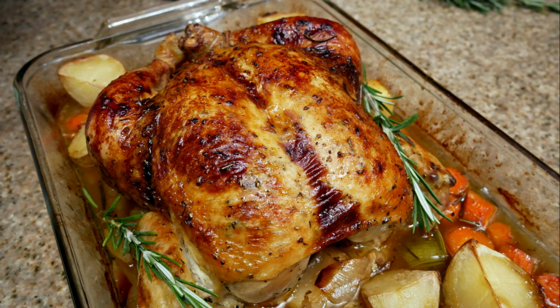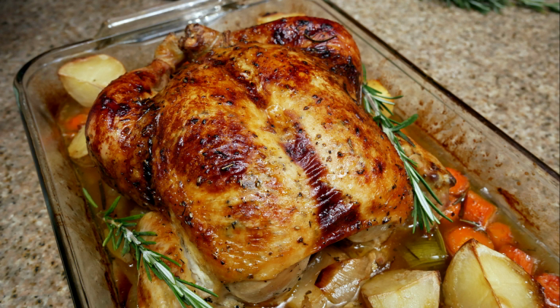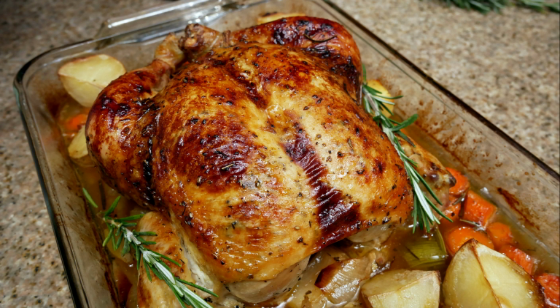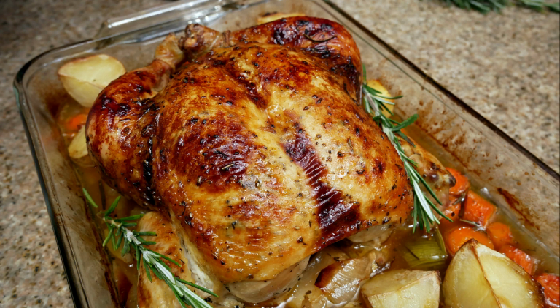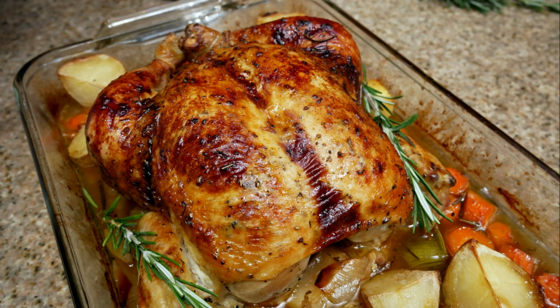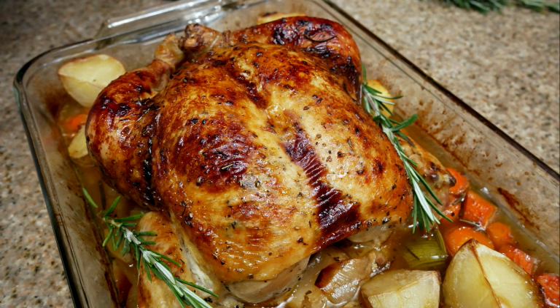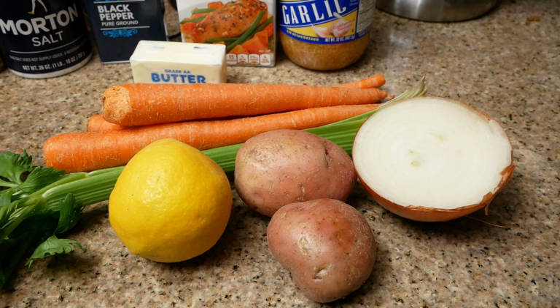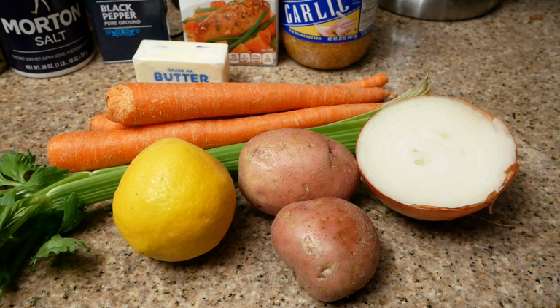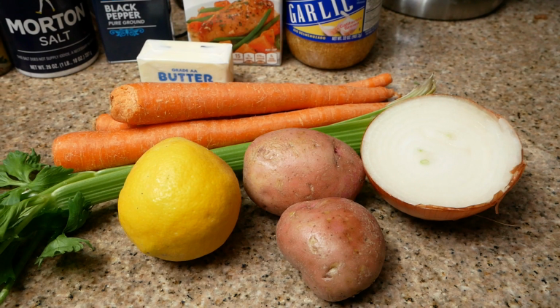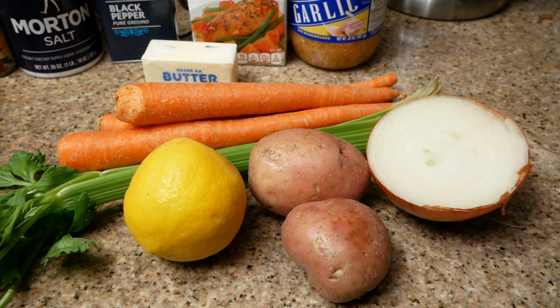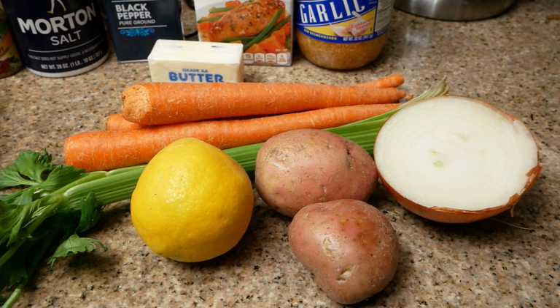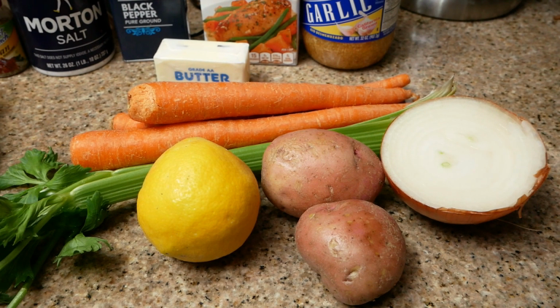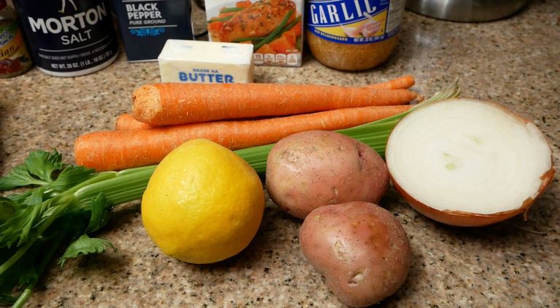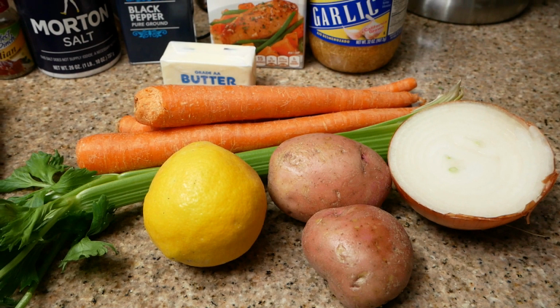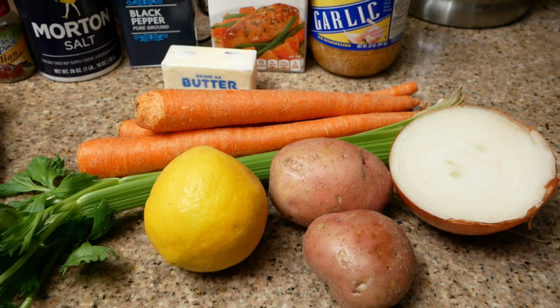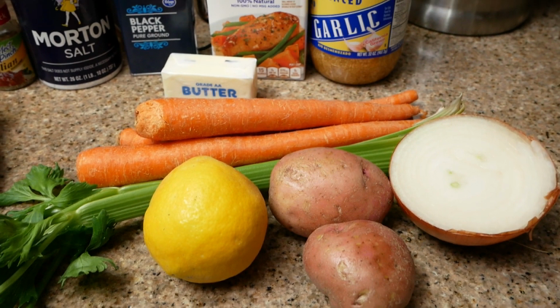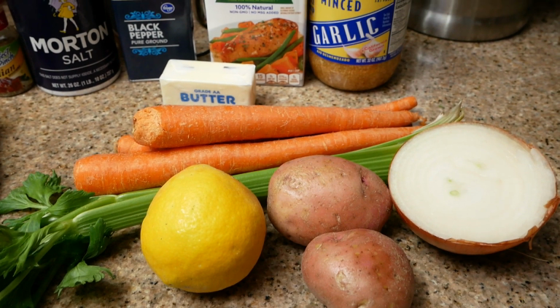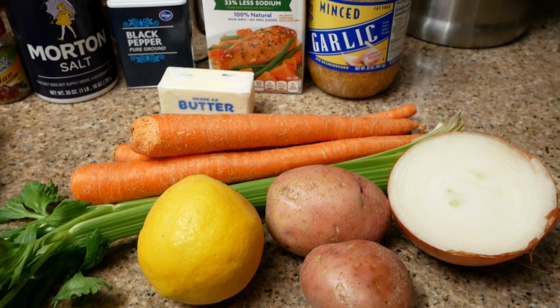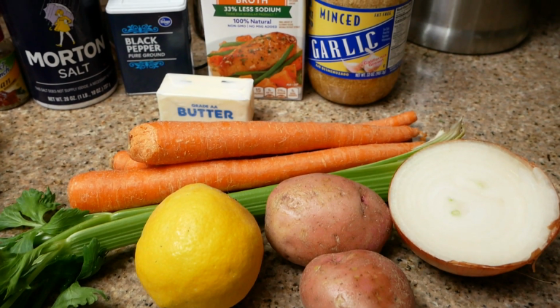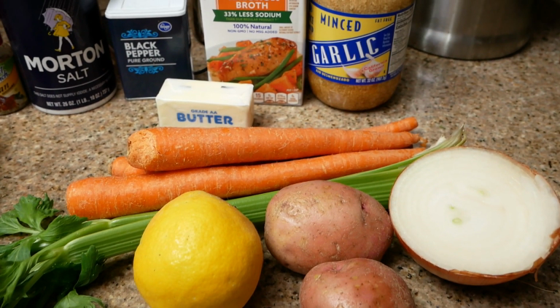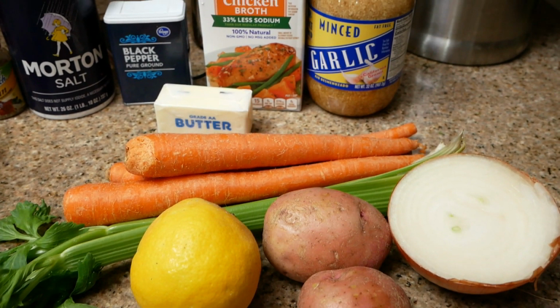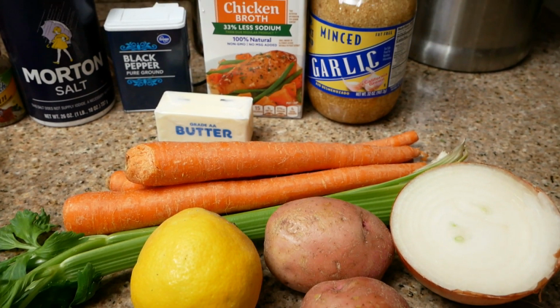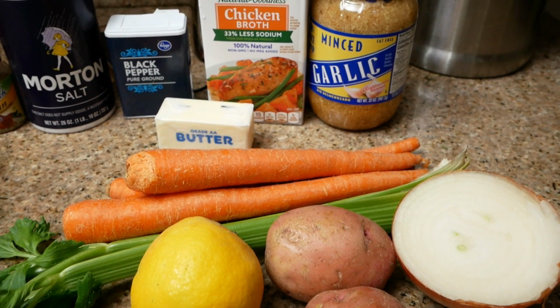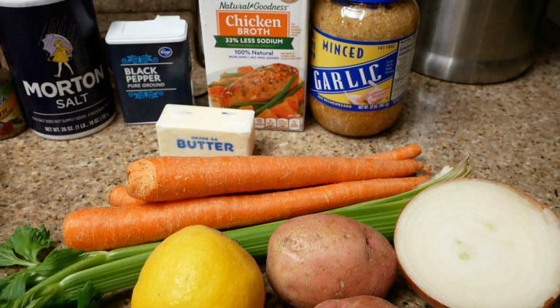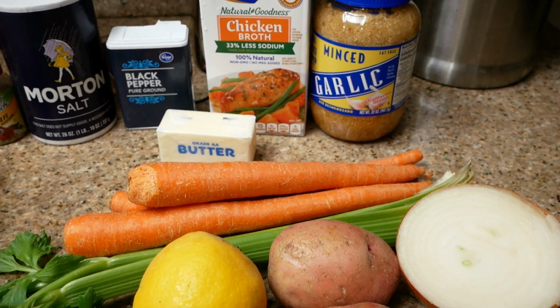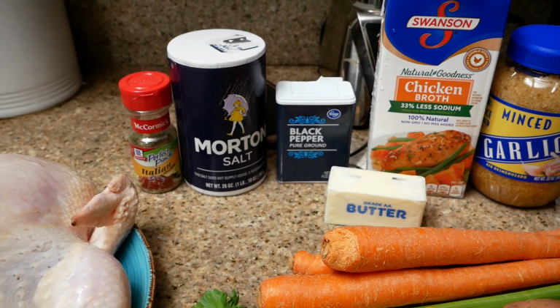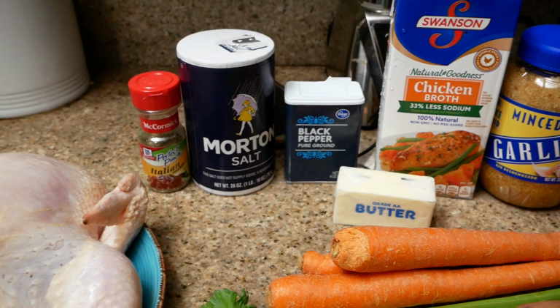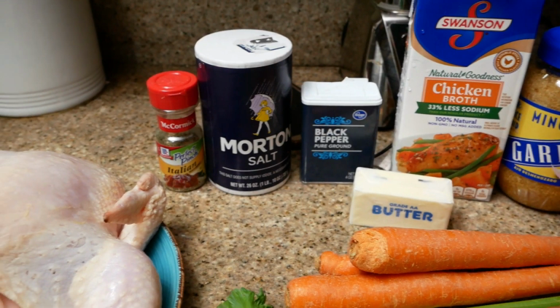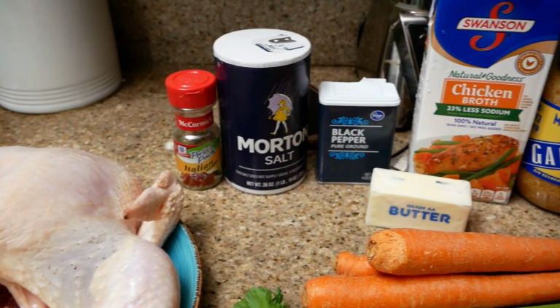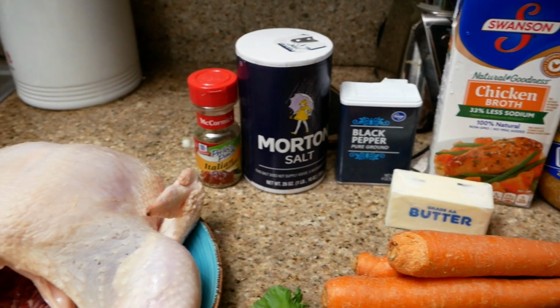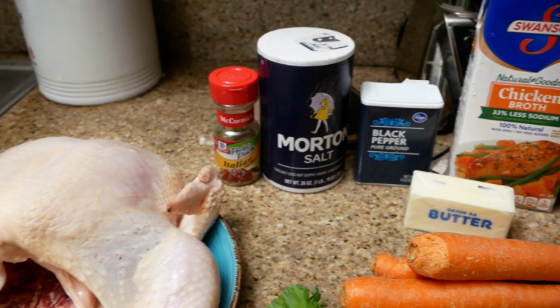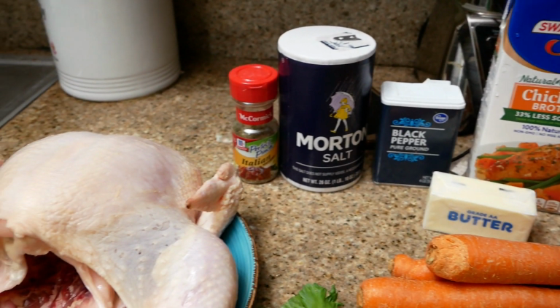Today I'm going to show you how to make the perfect roasted chicken. Here are all of the ingredients that I'll be using.